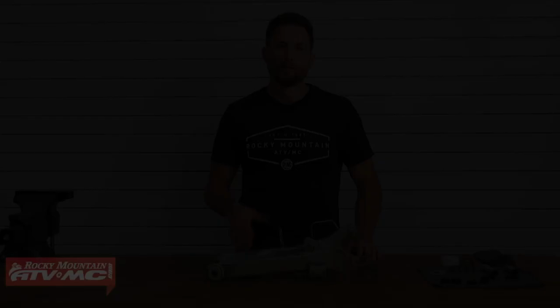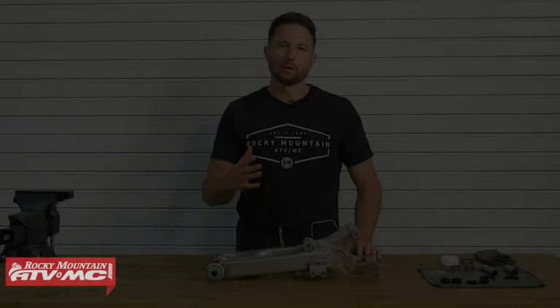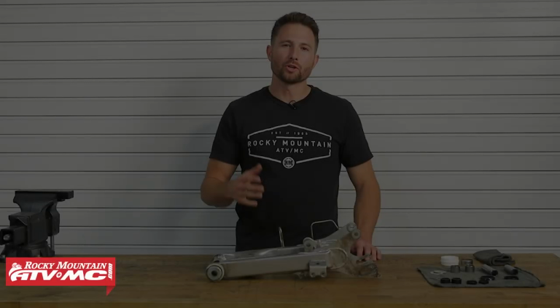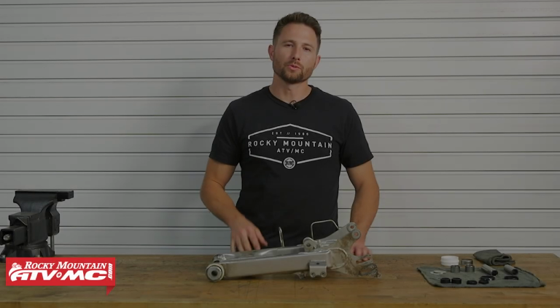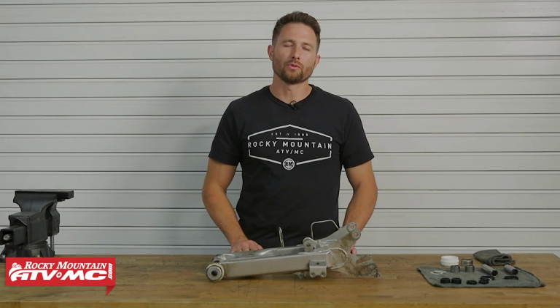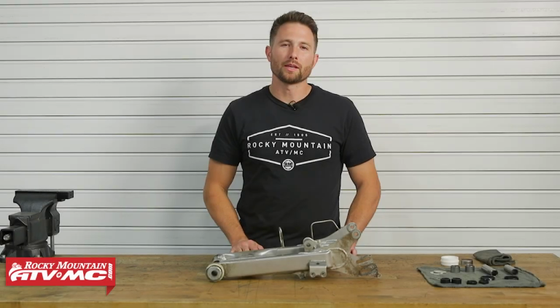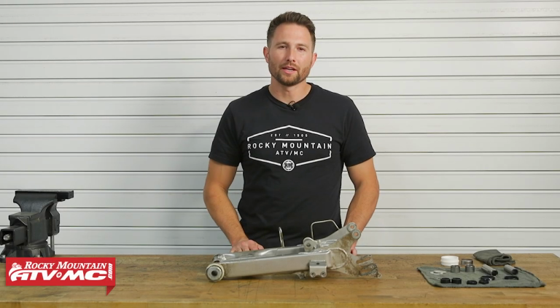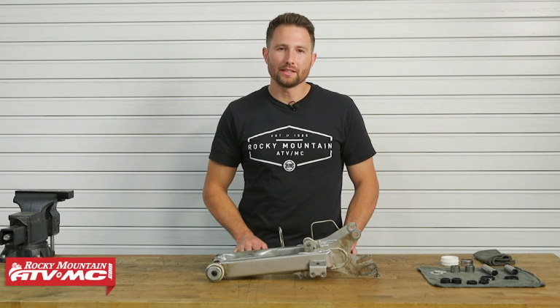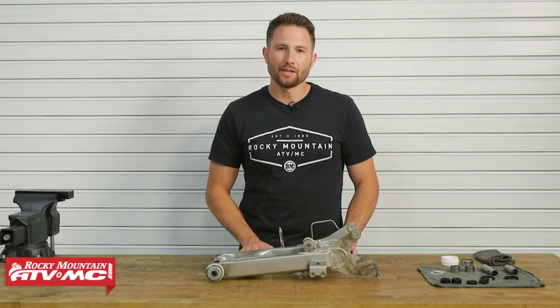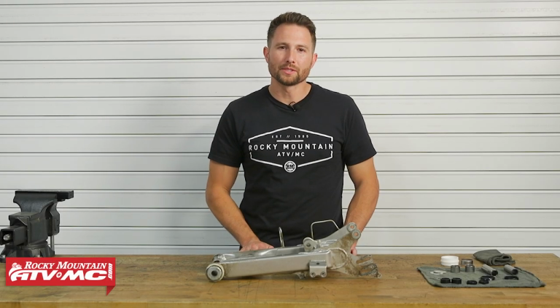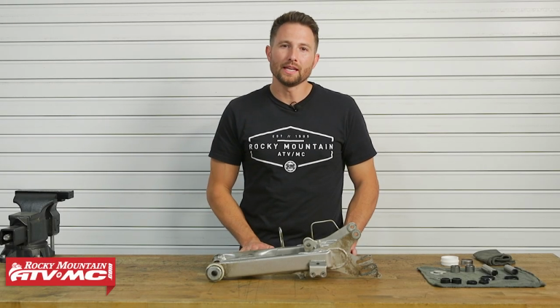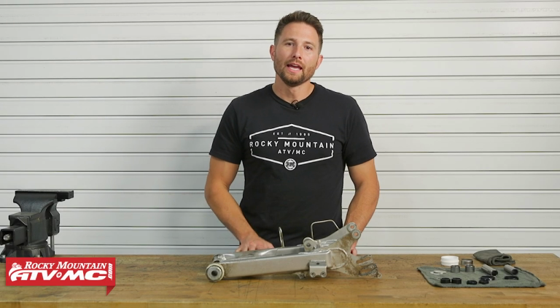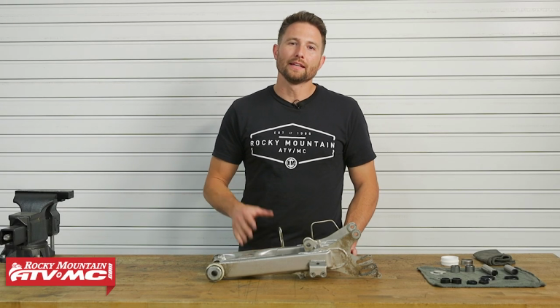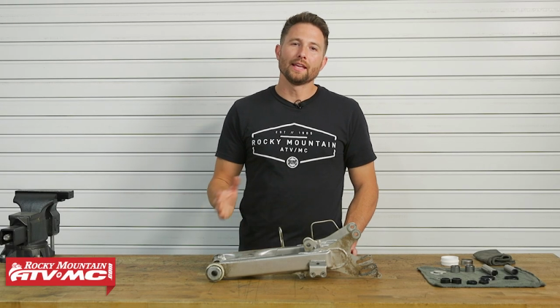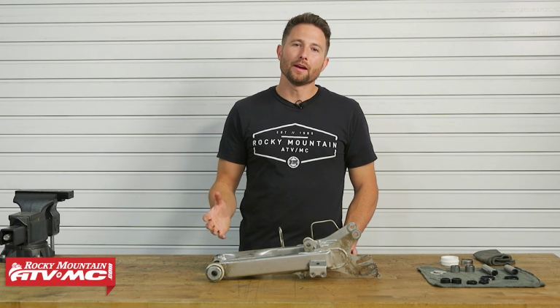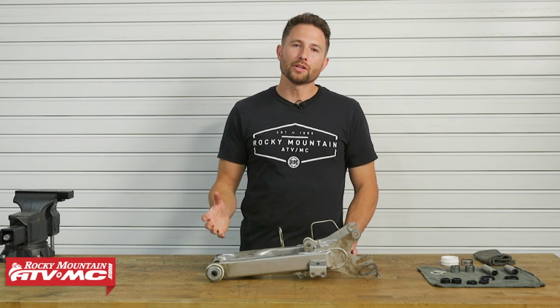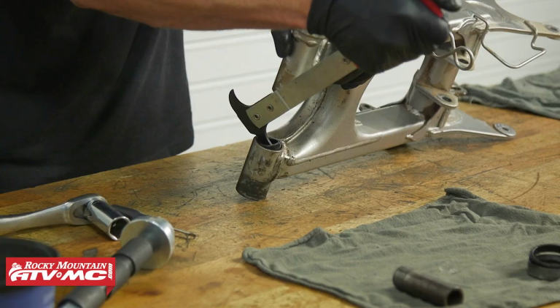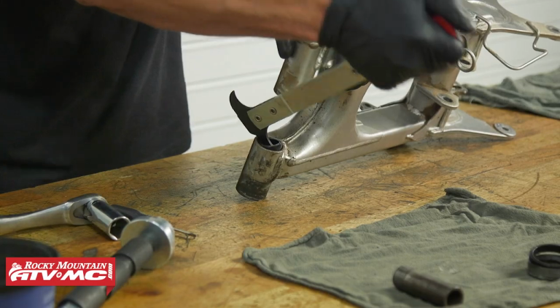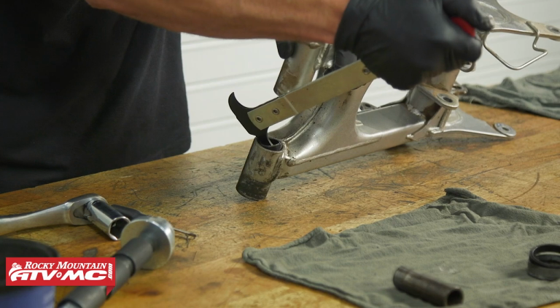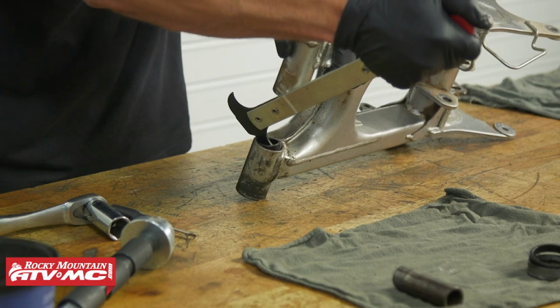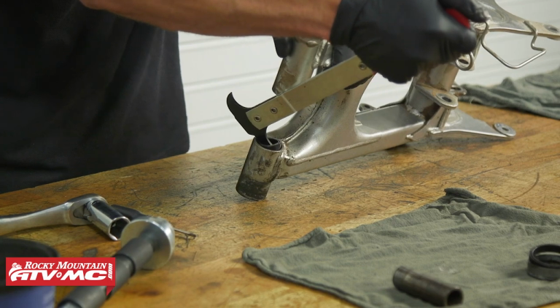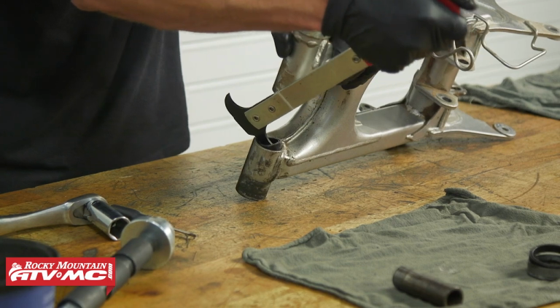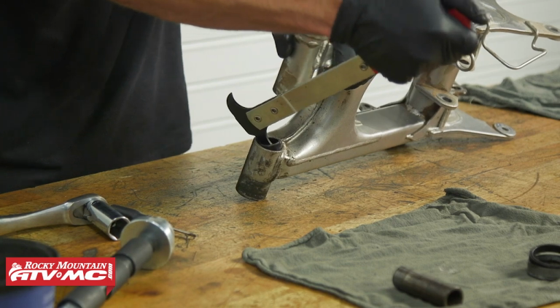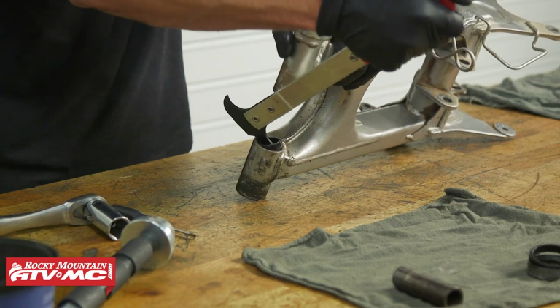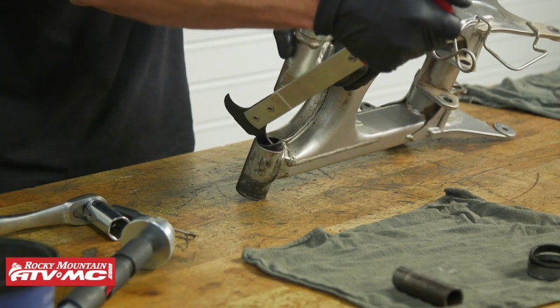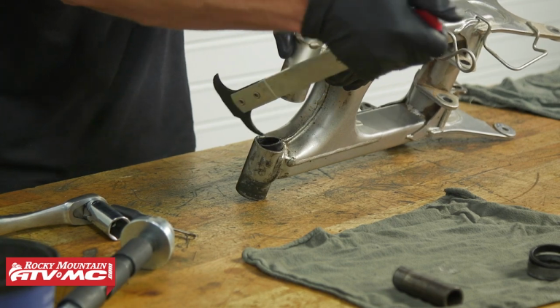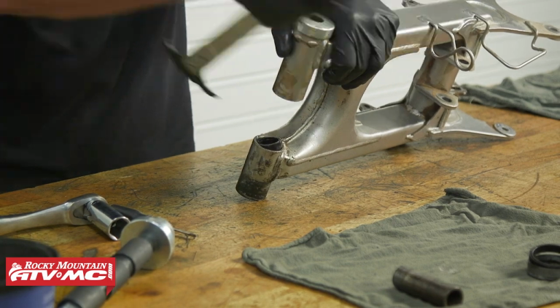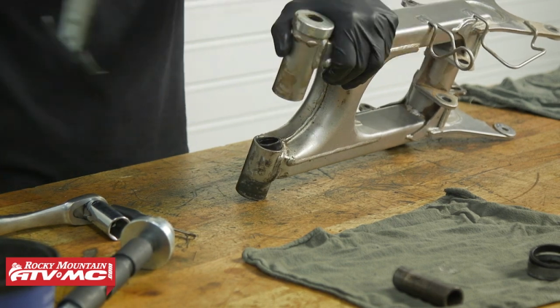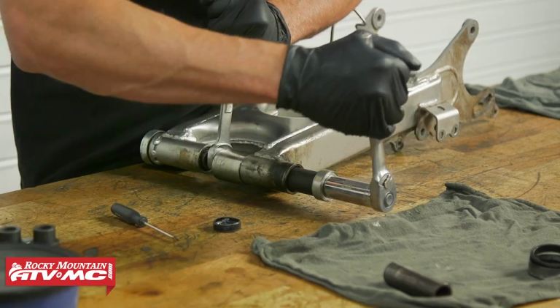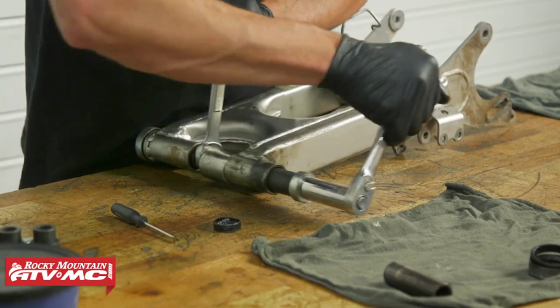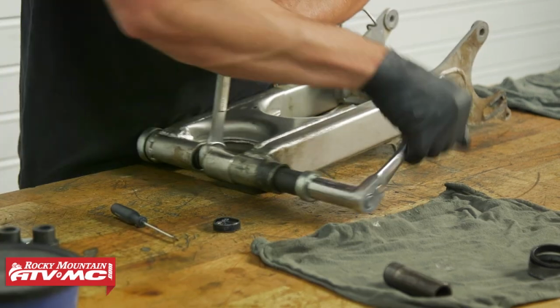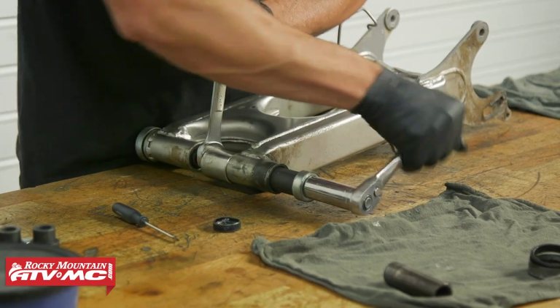I'm Charles with Rocky Mountain ATV MC and today I'm going to show you how to replace the swing arm bearings on your sport quad.